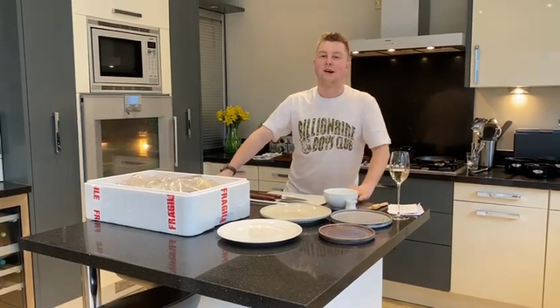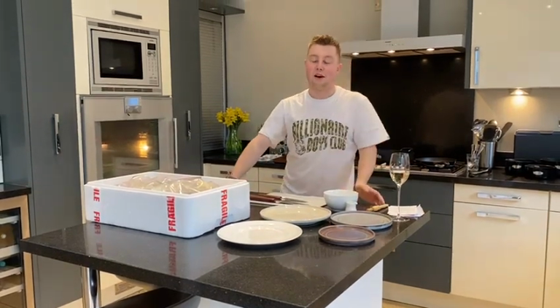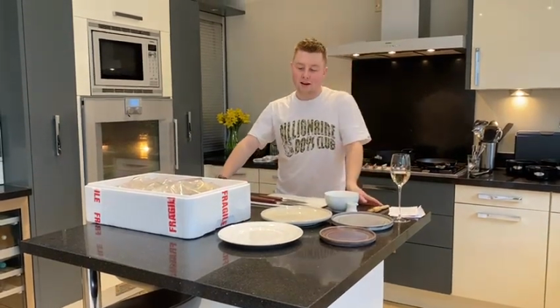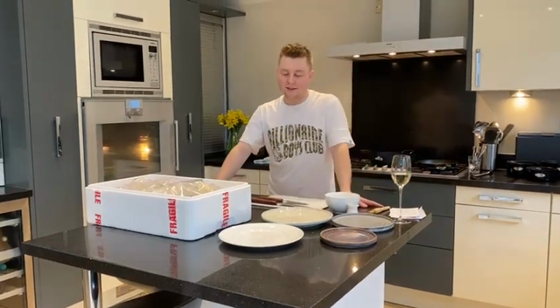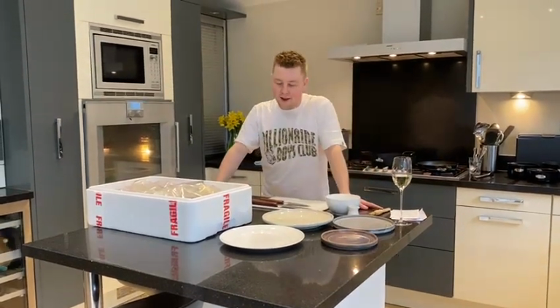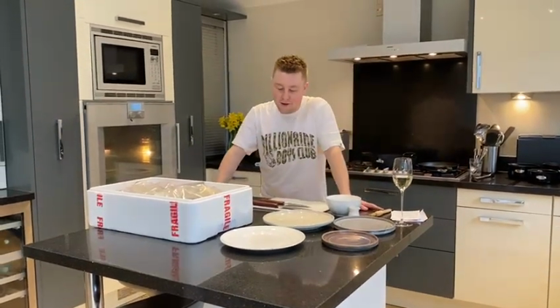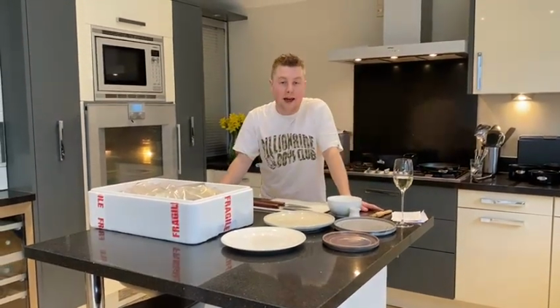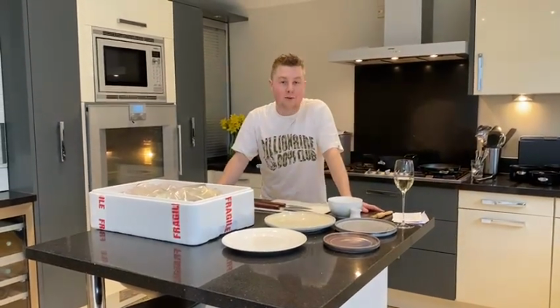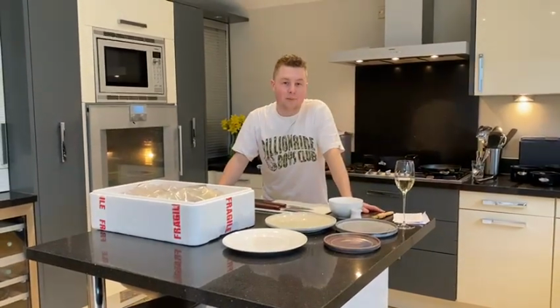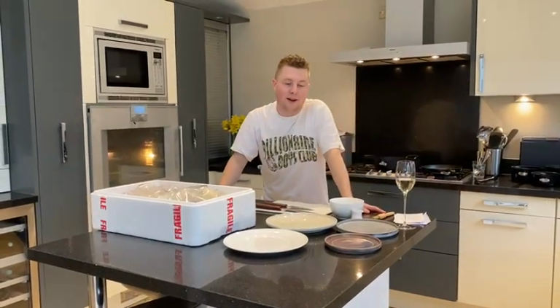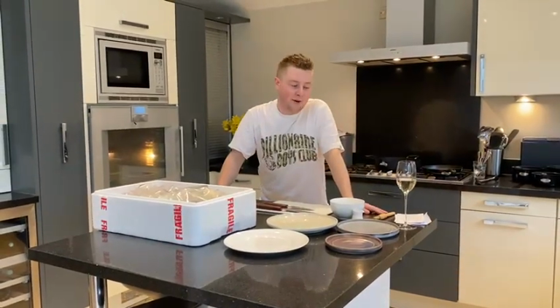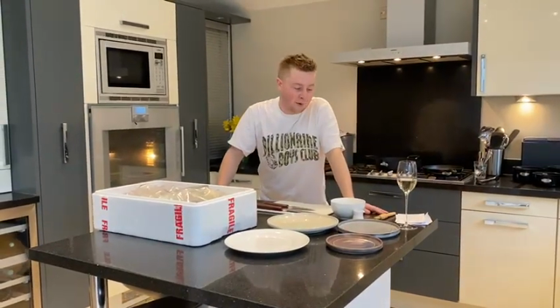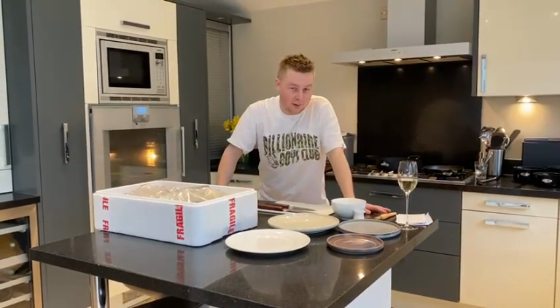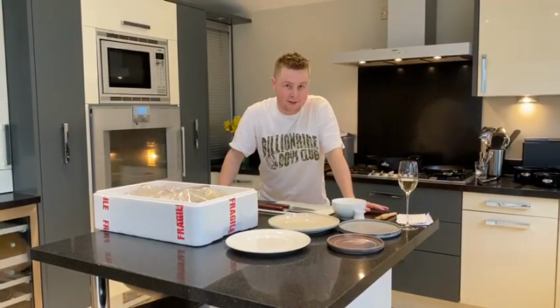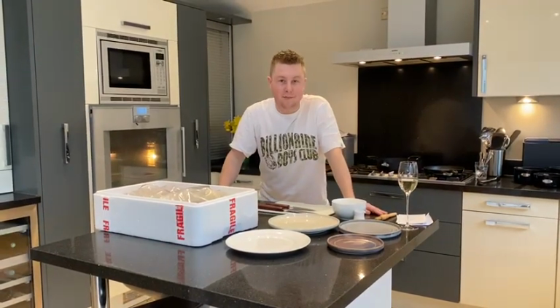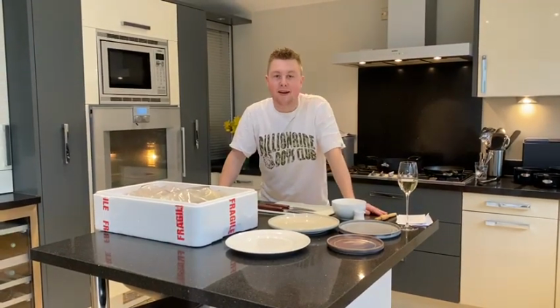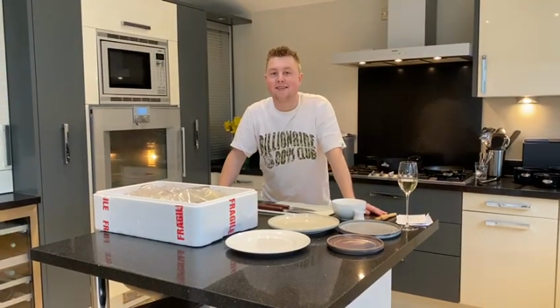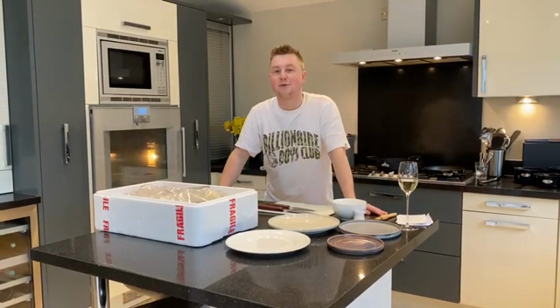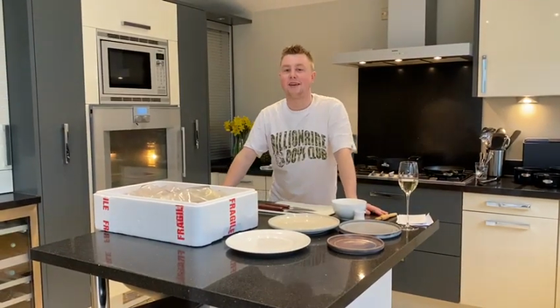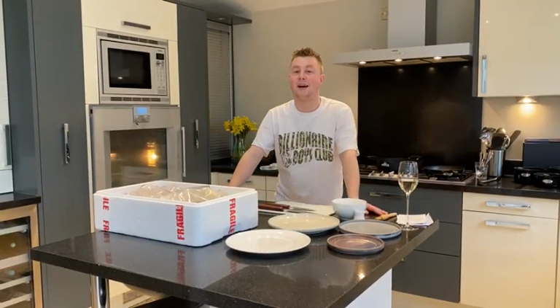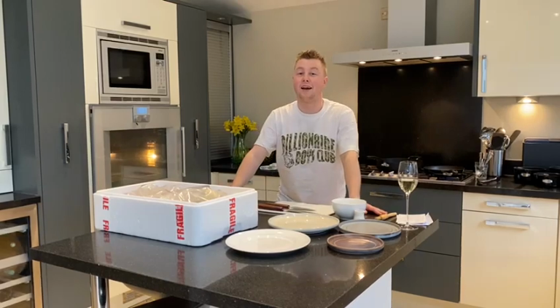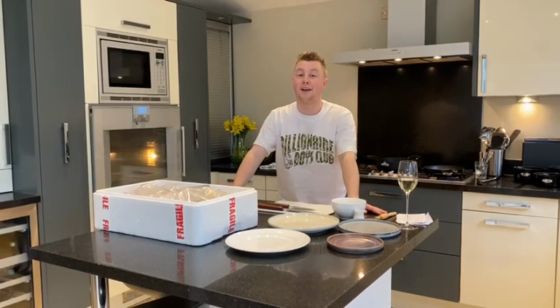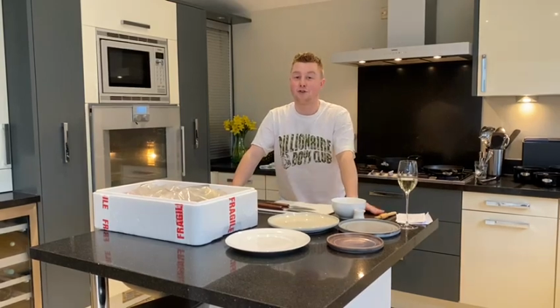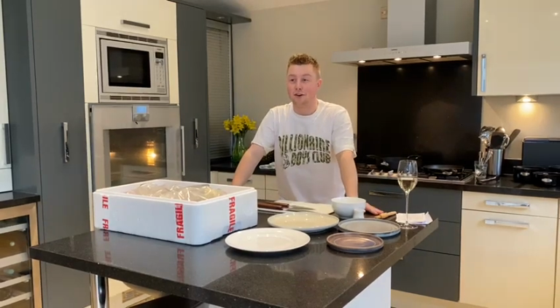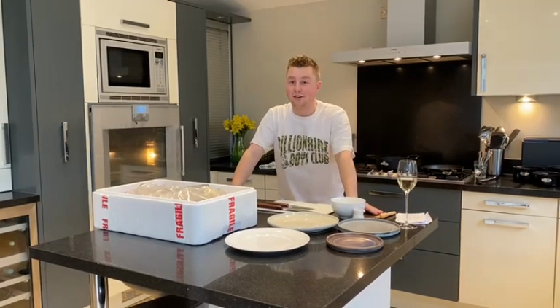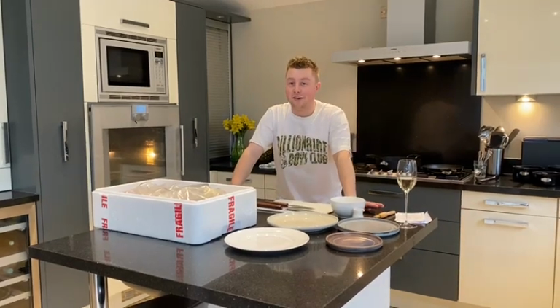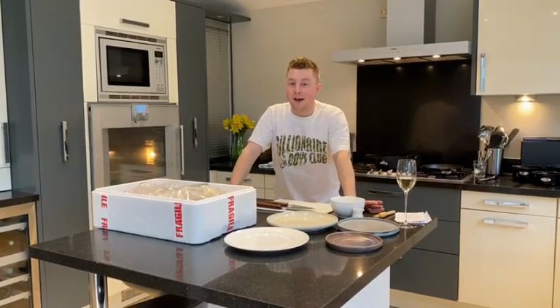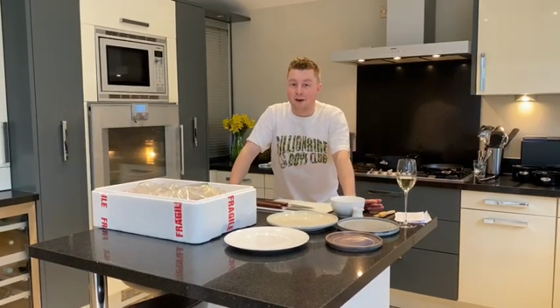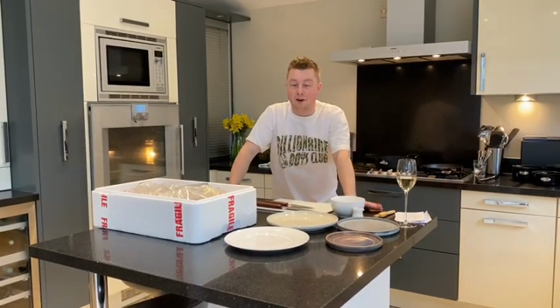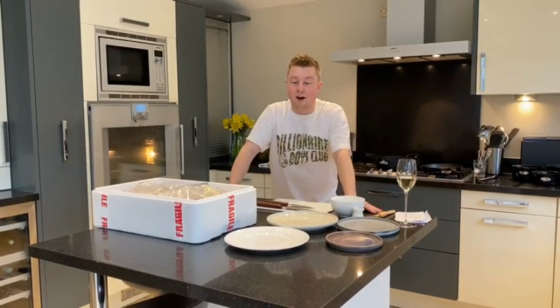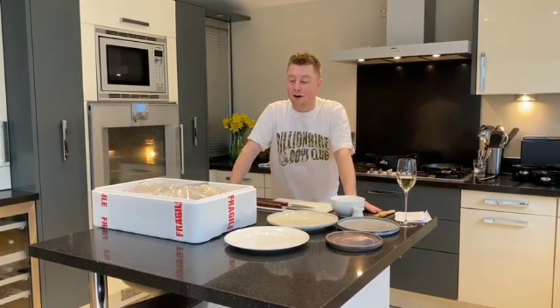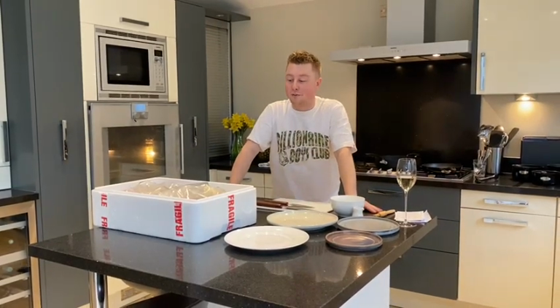Hi guys, I'm Alex Webb and I've been working with Dean Banks this week in Scotland for Haar at Home.